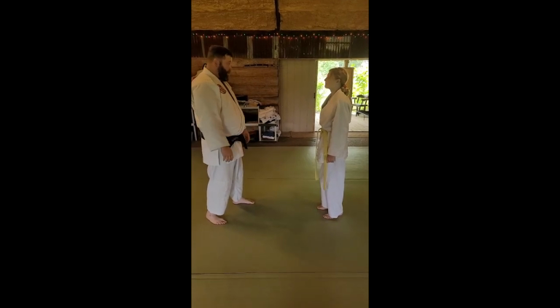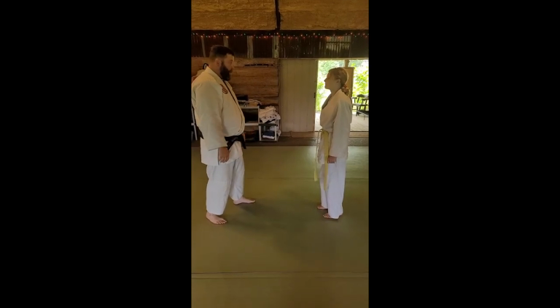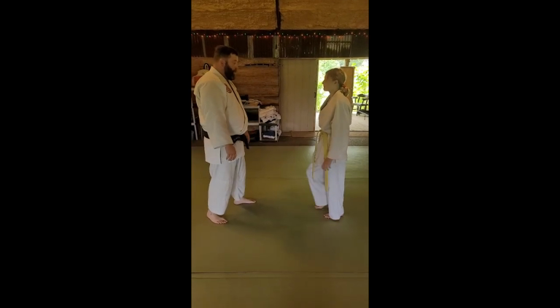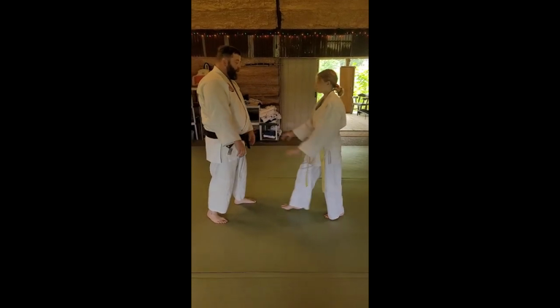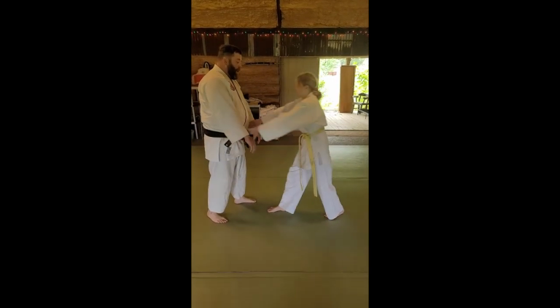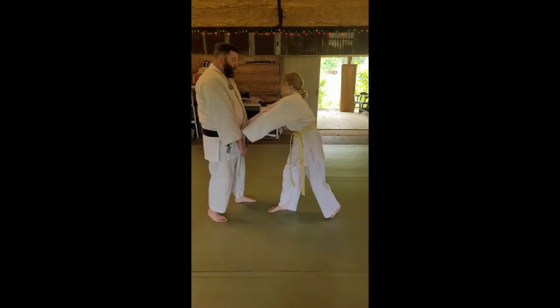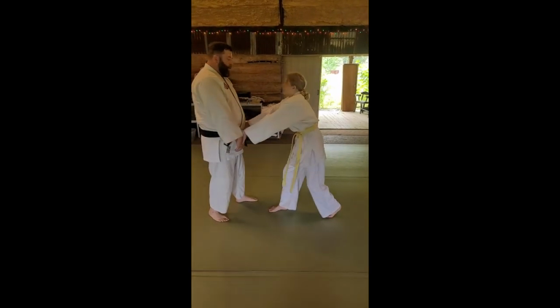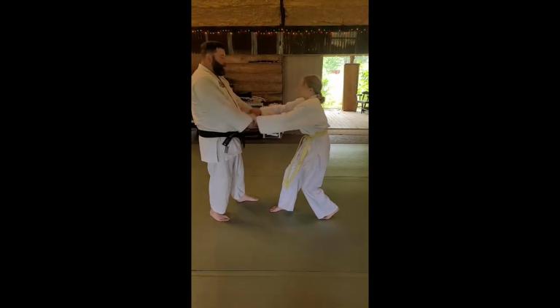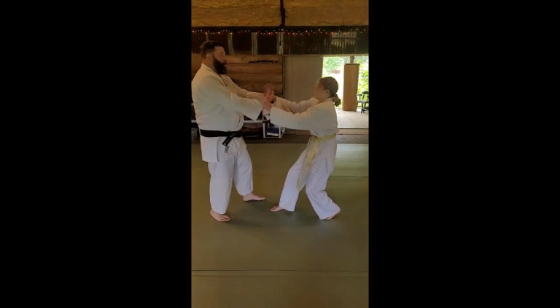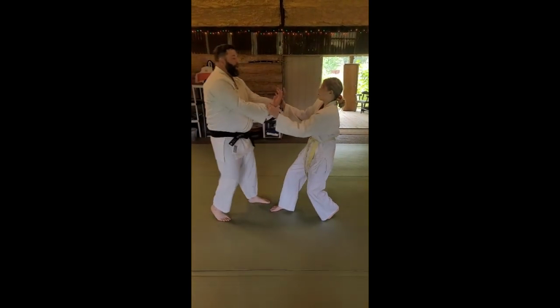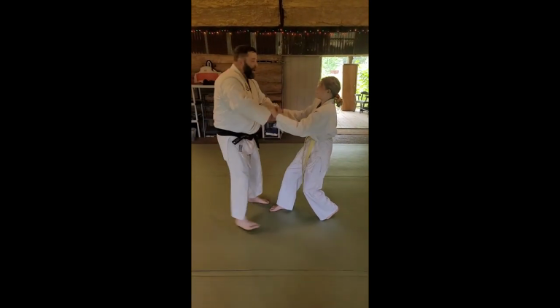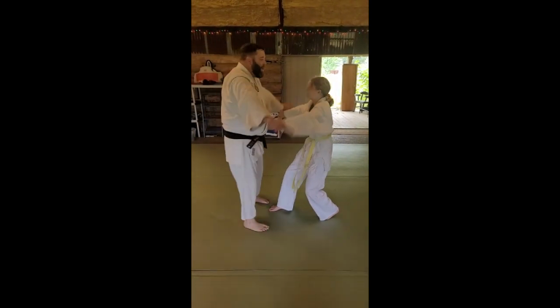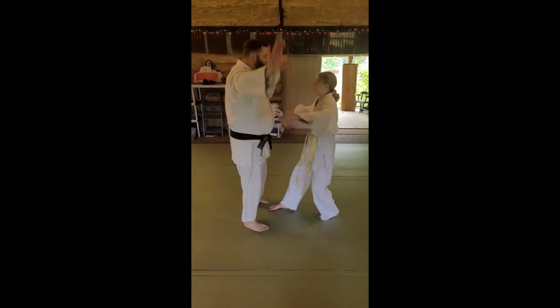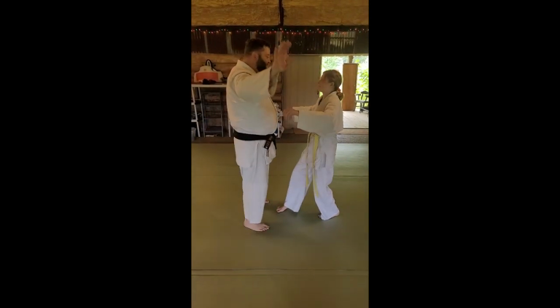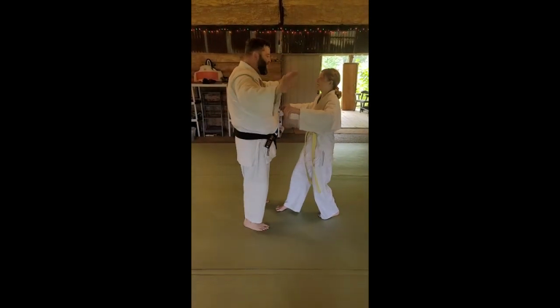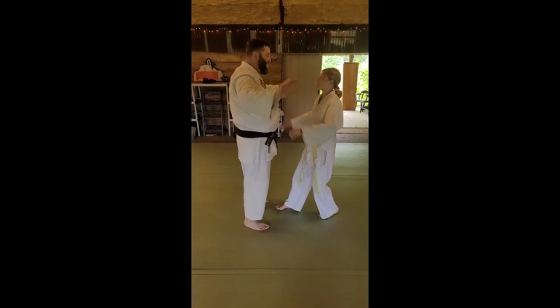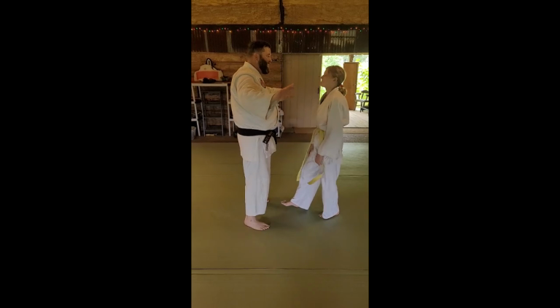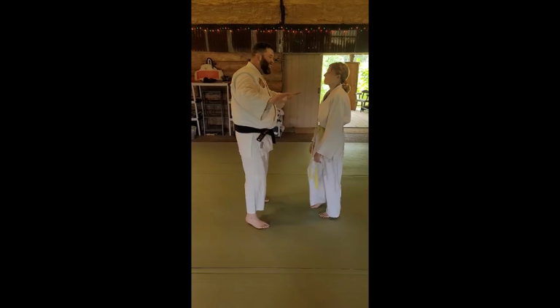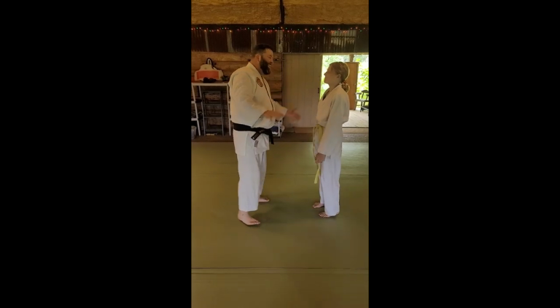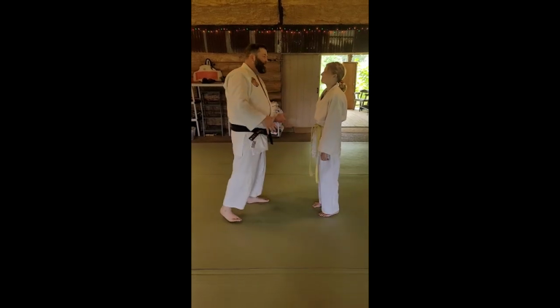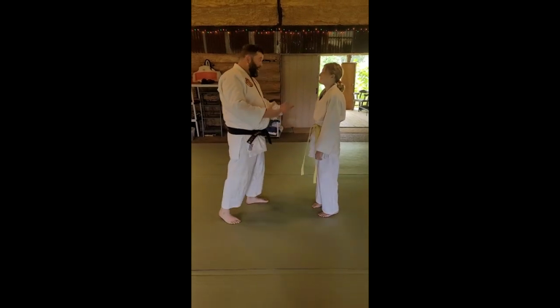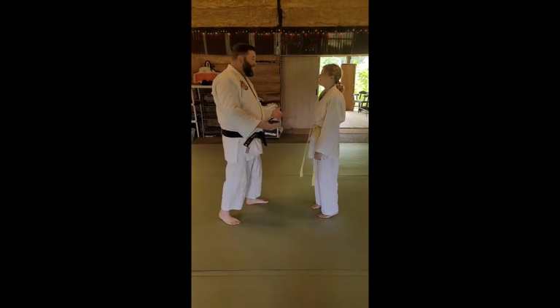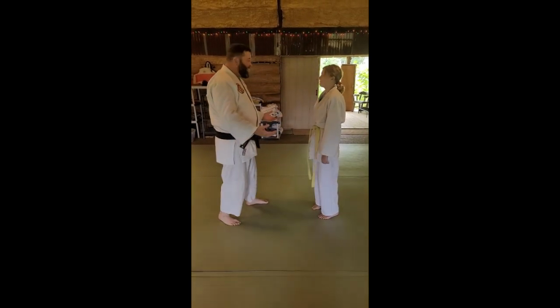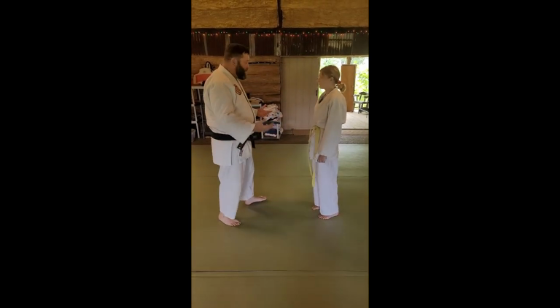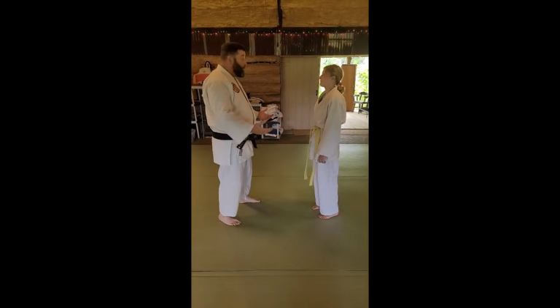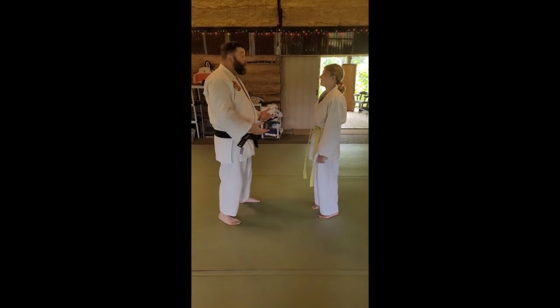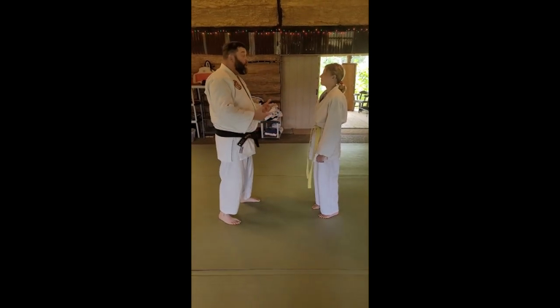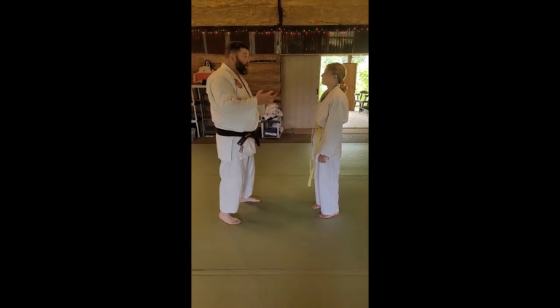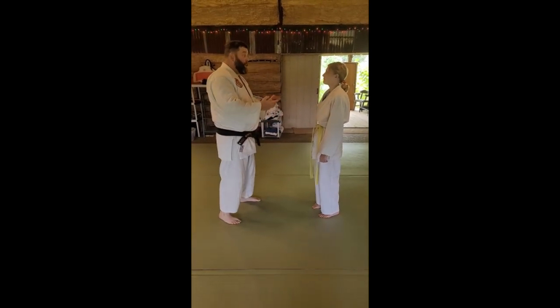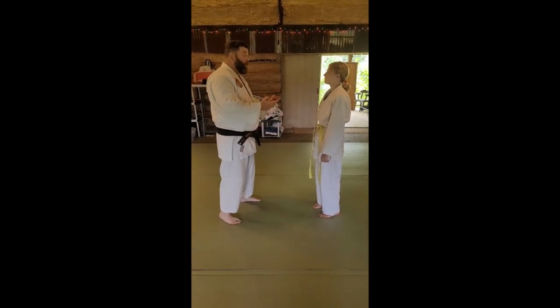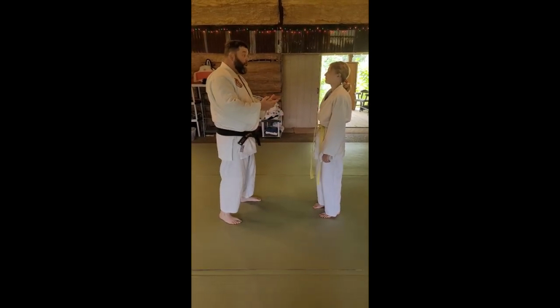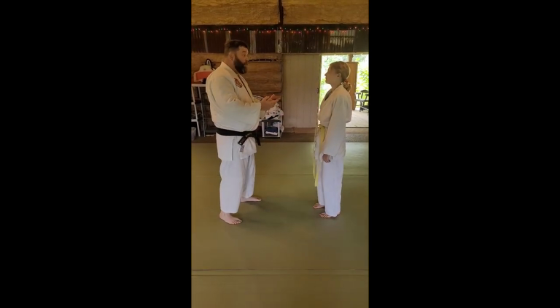Grab me out here — I can get out of here. That's really easy. But this time, don't let me get out.